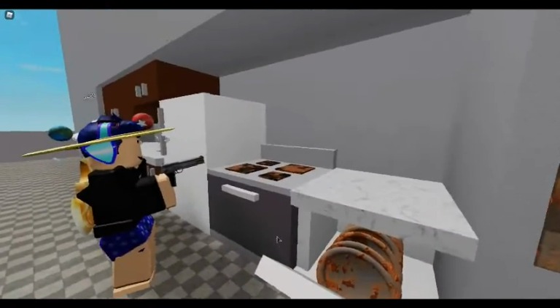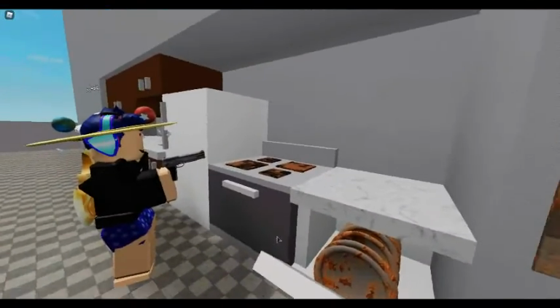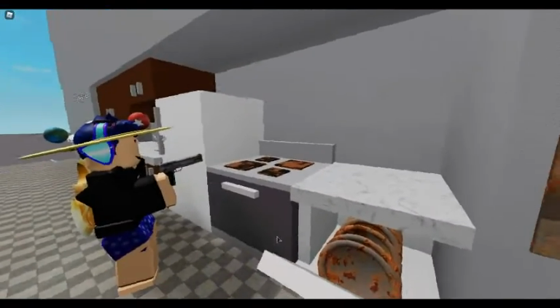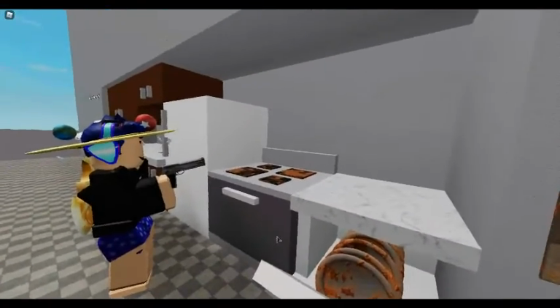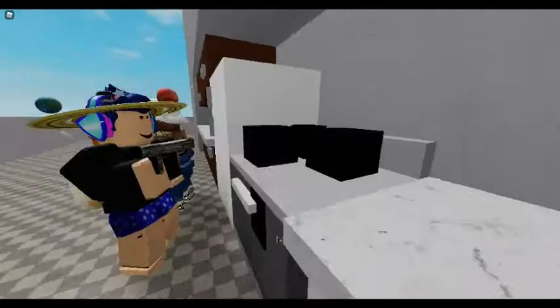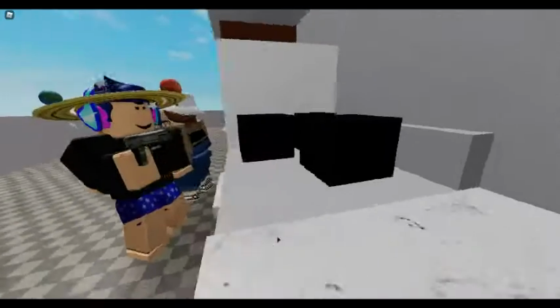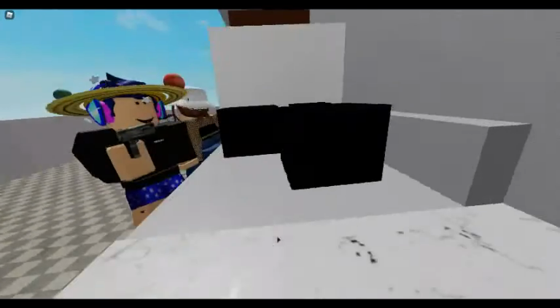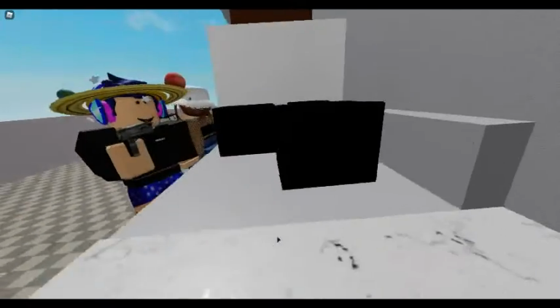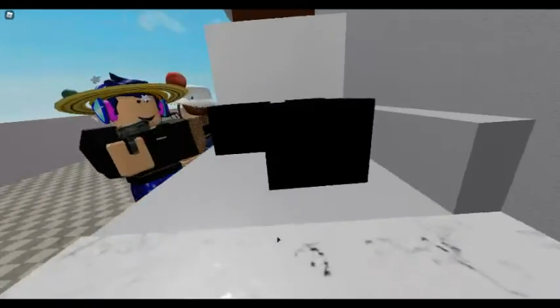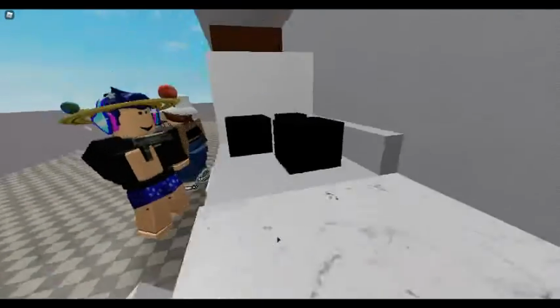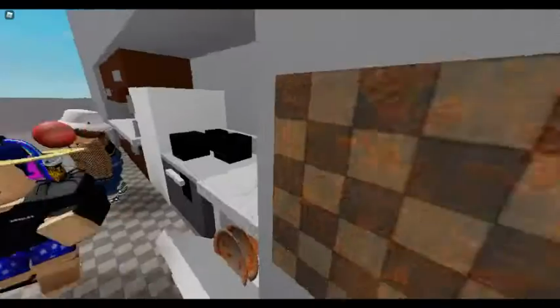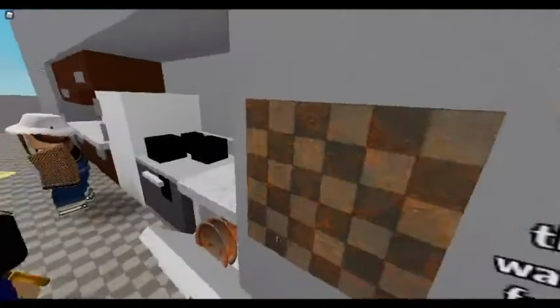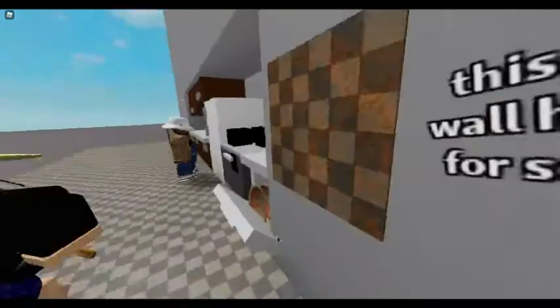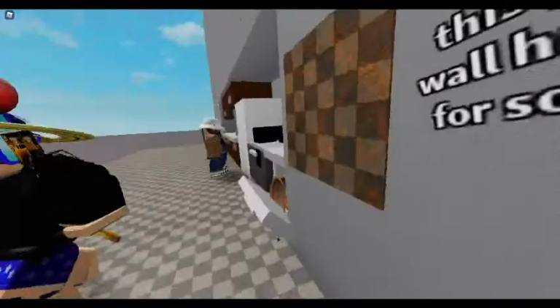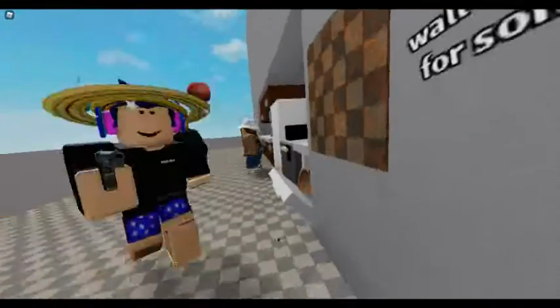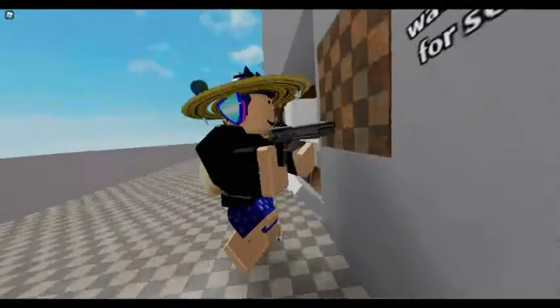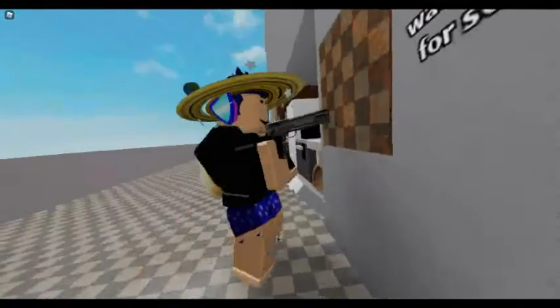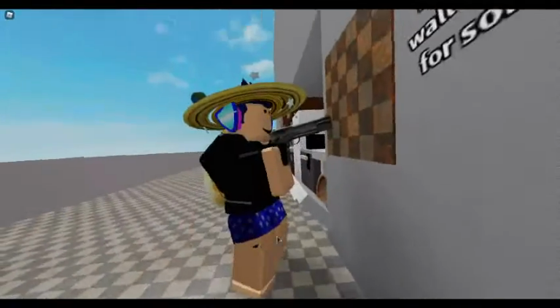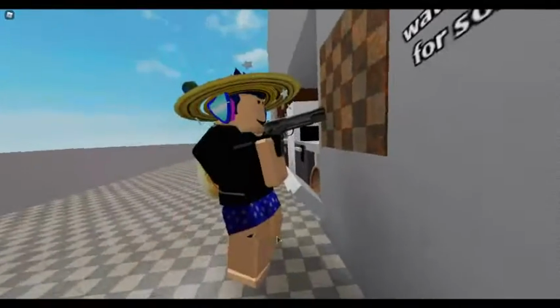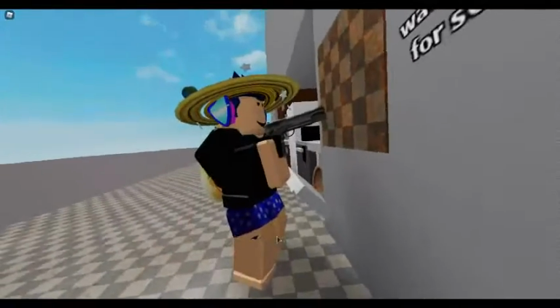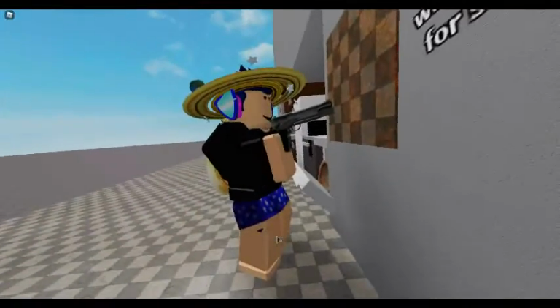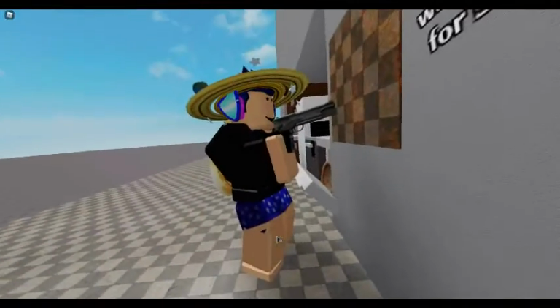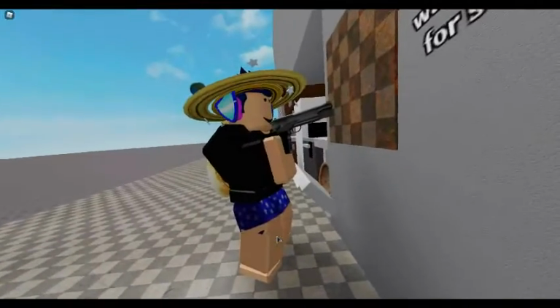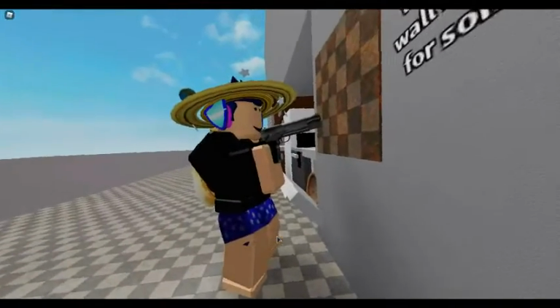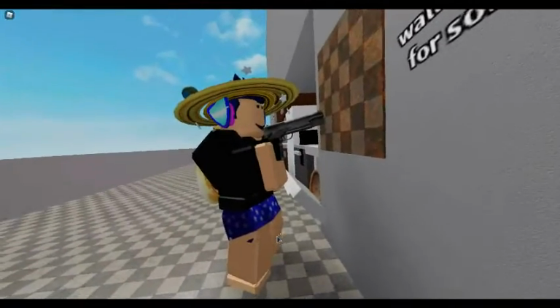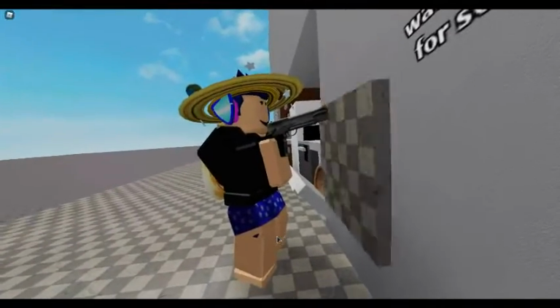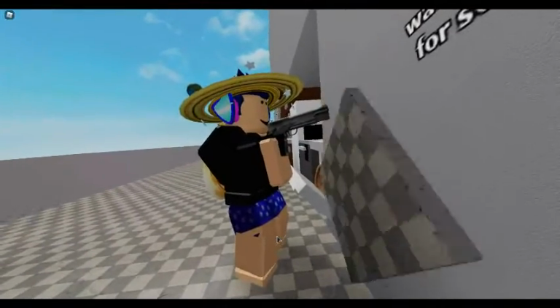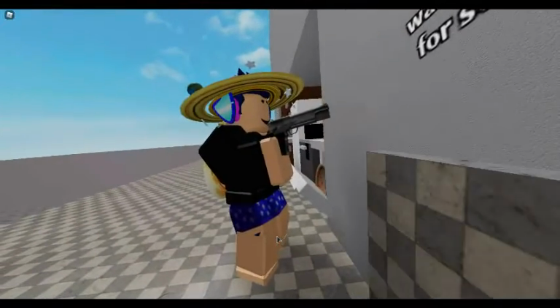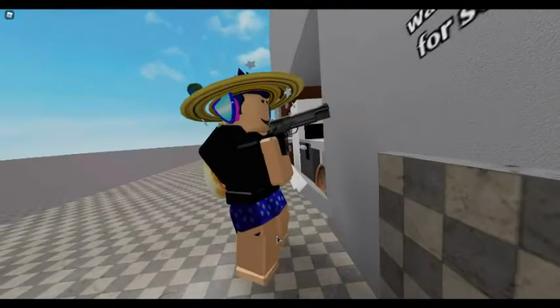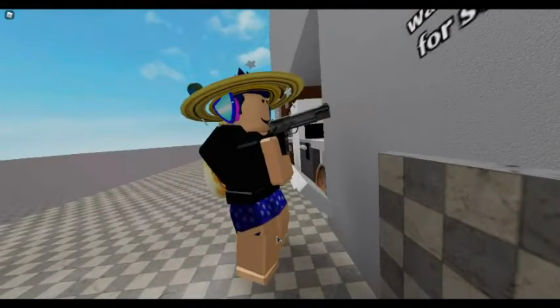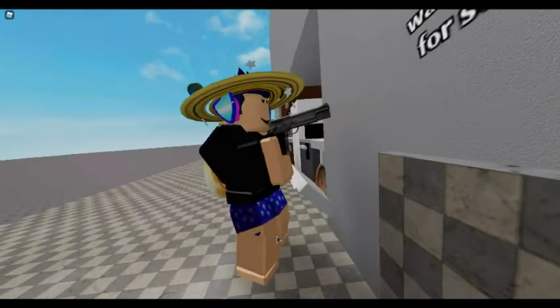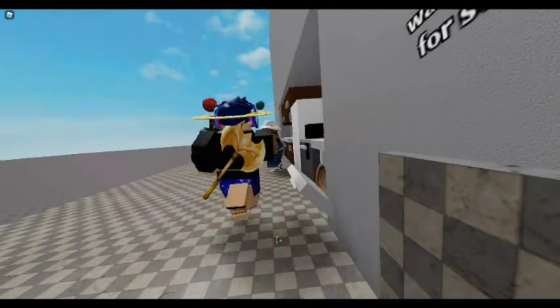Goodbye, dirt. Grubby tiles. Bang, bang, bang! I love you, Kitchen Gun!